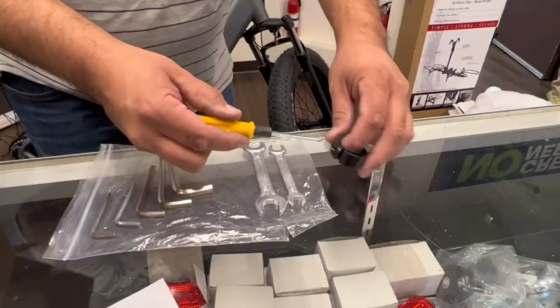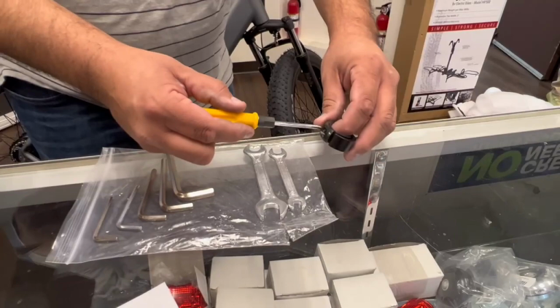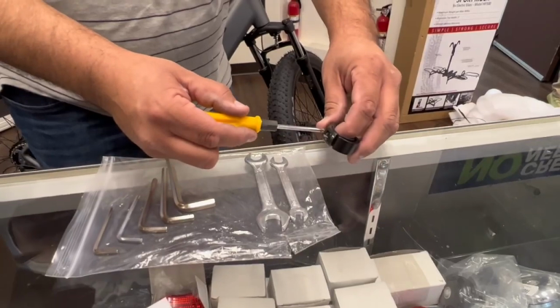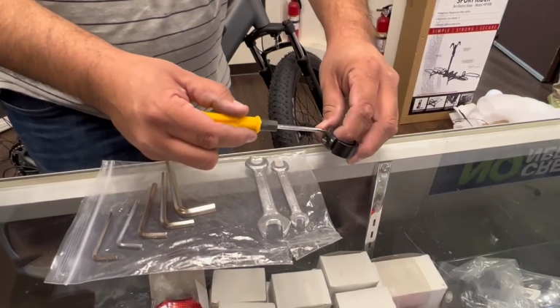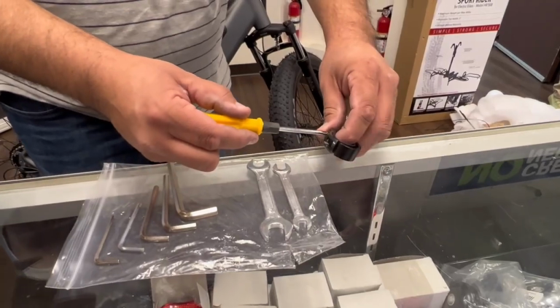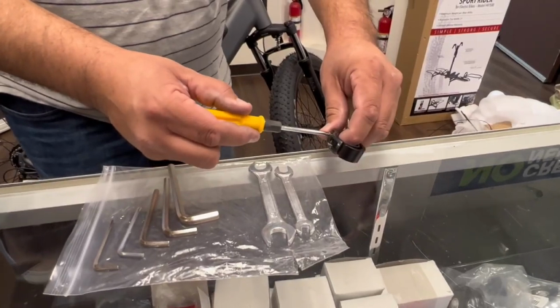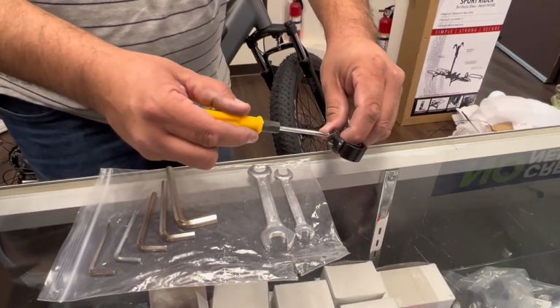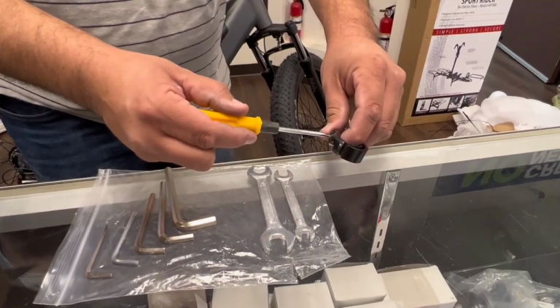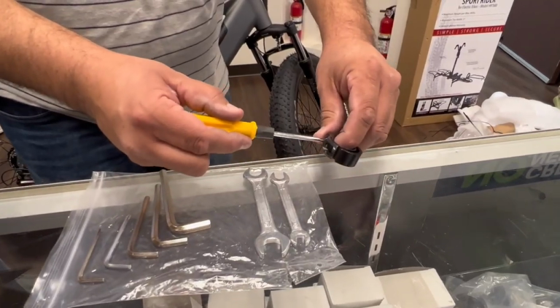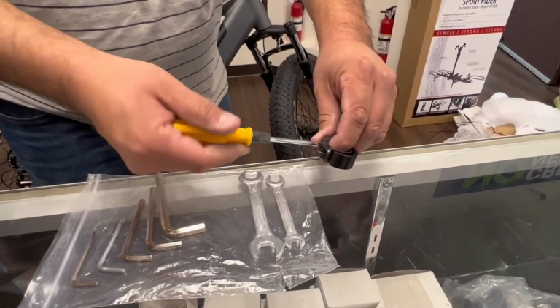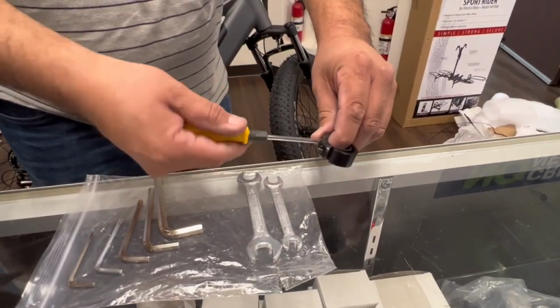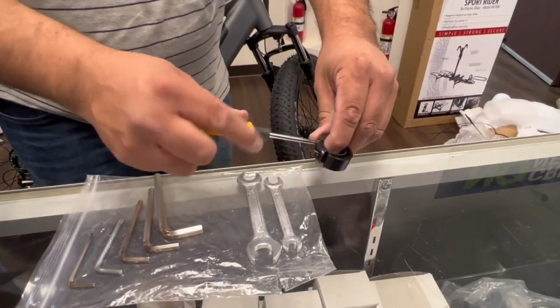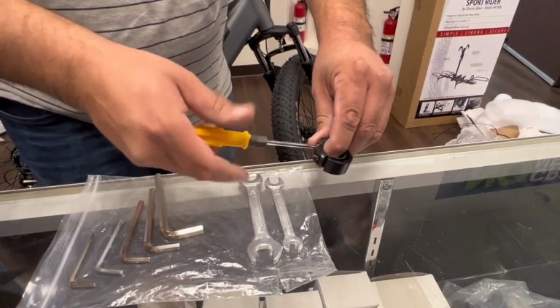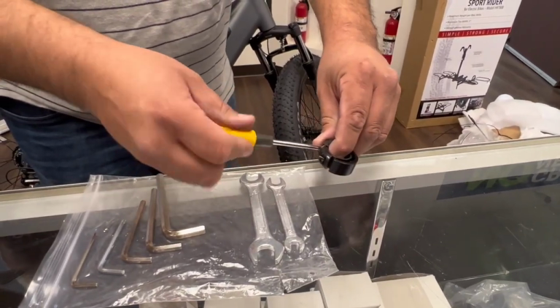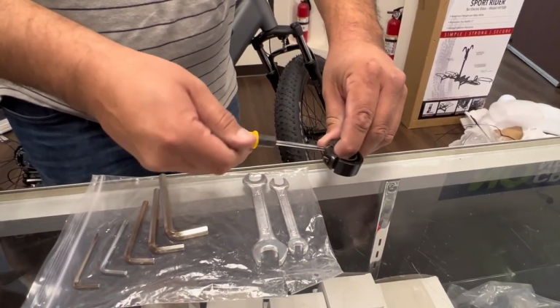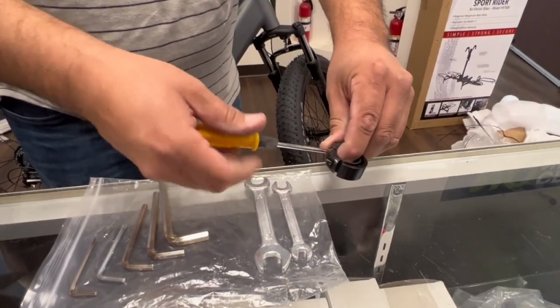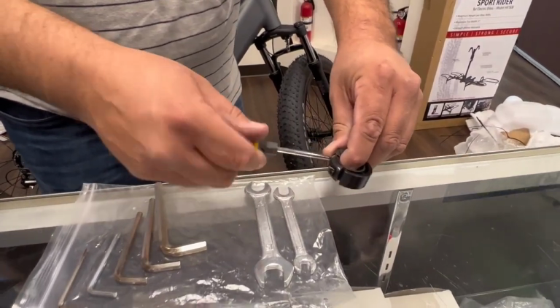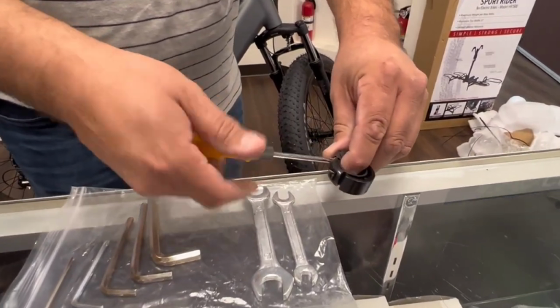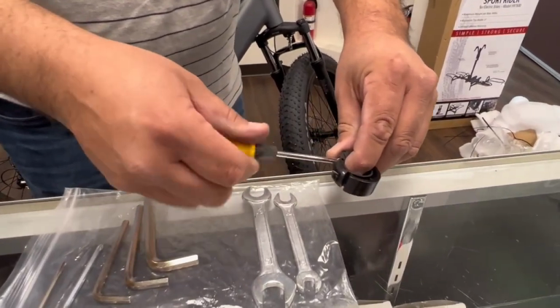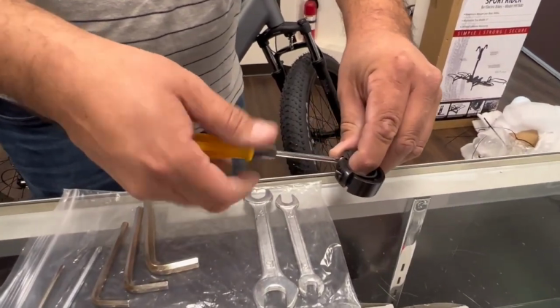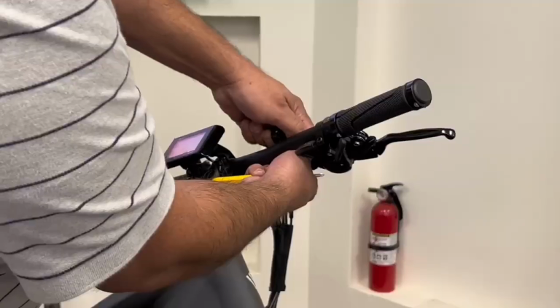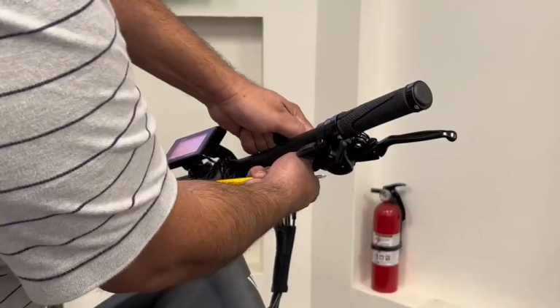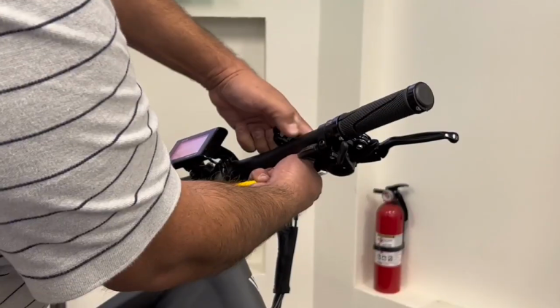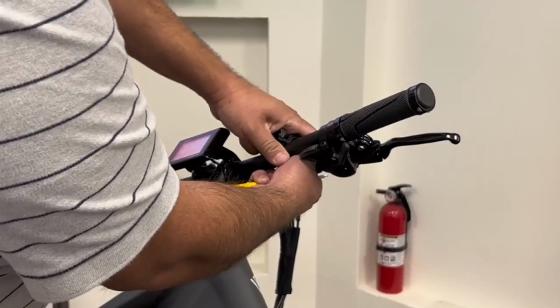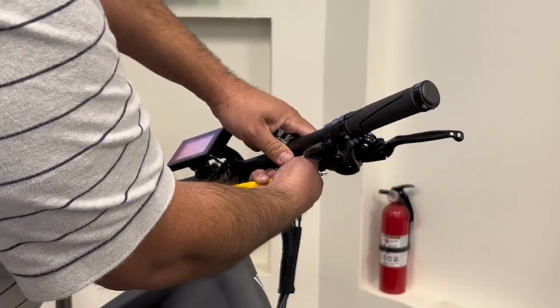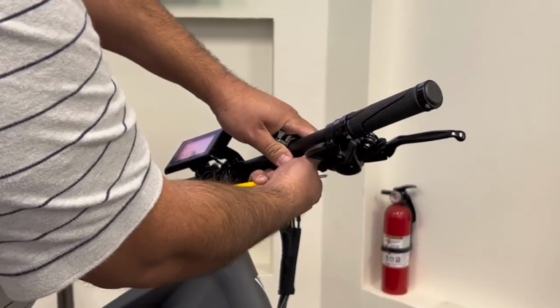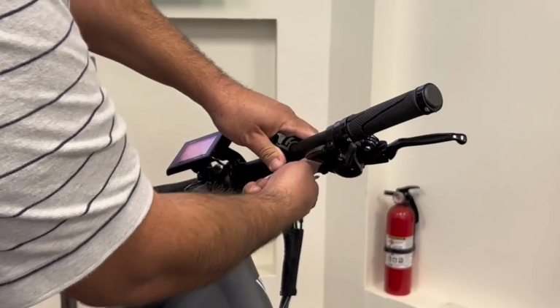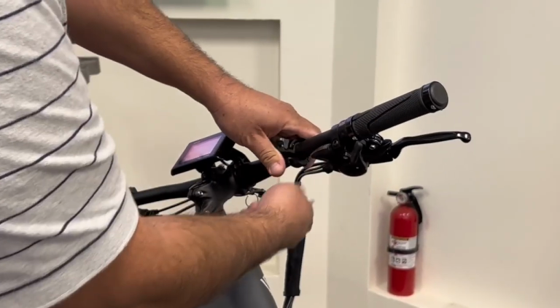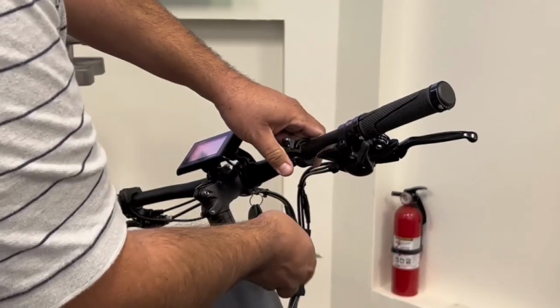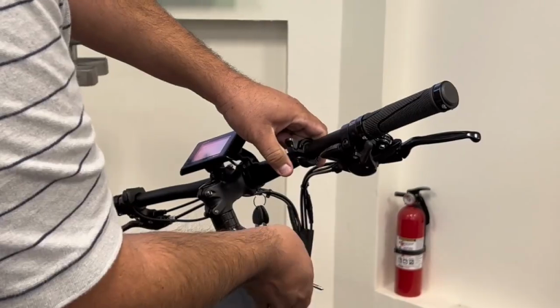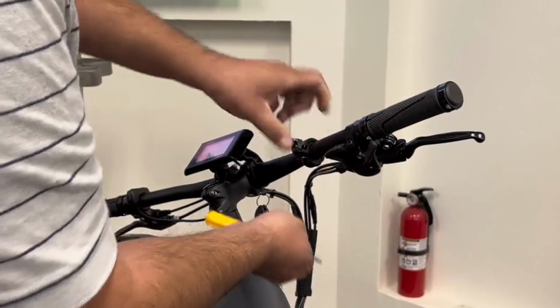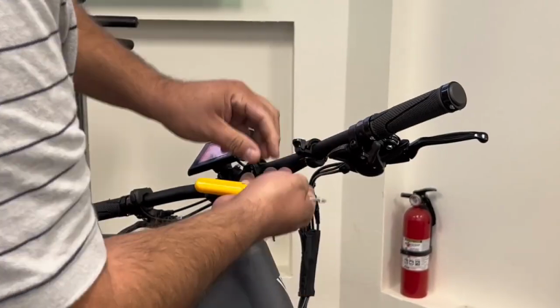Next we're moving on to the bow, which is optional. Just go ahead and remove the screws and install it where you prefer.